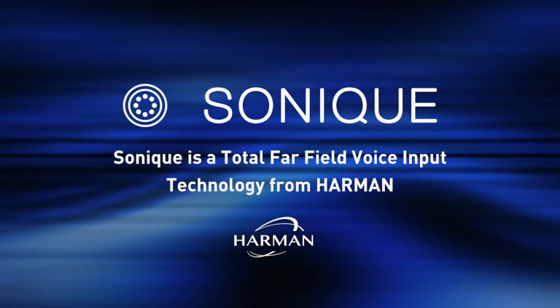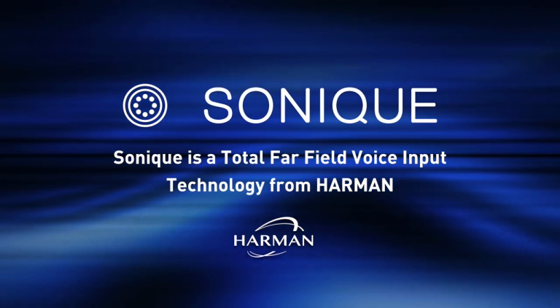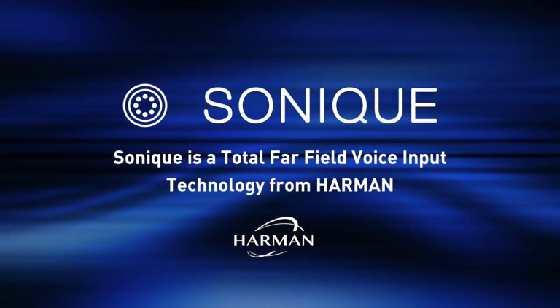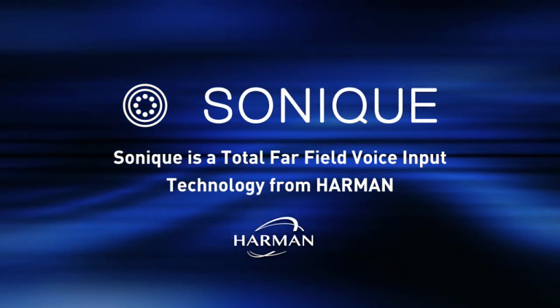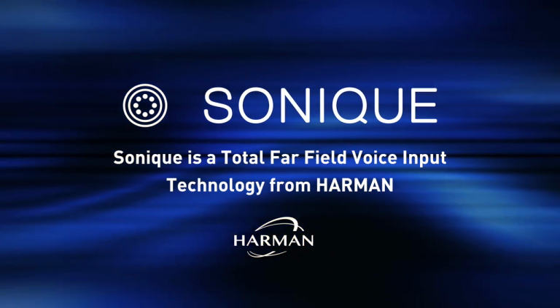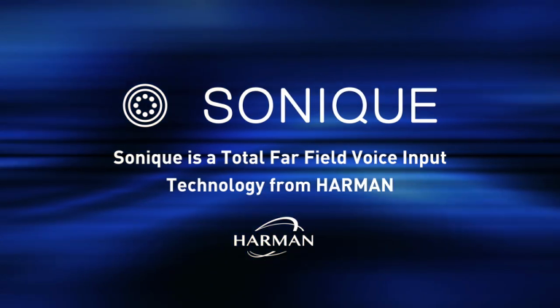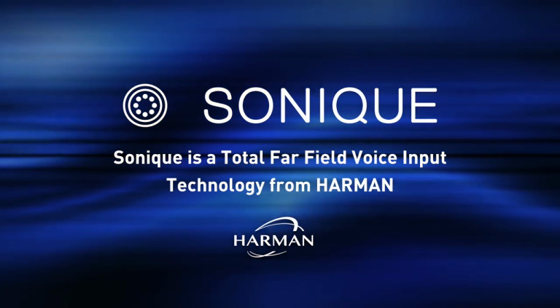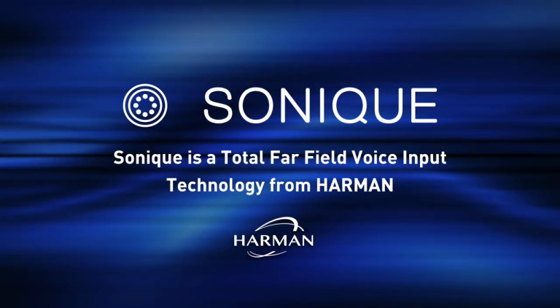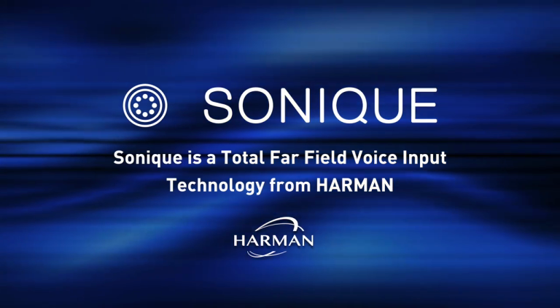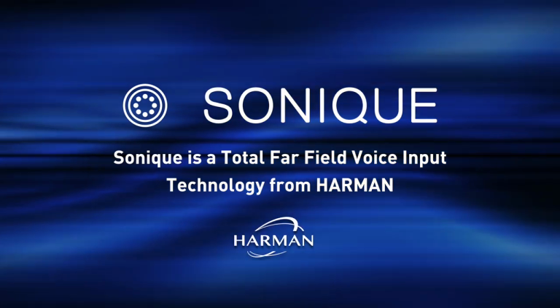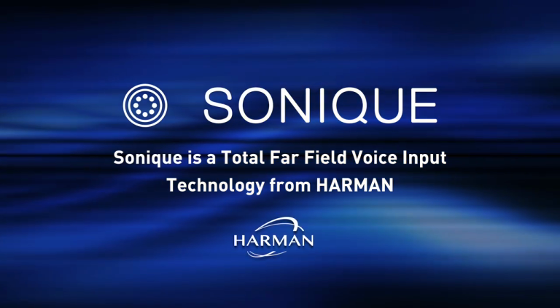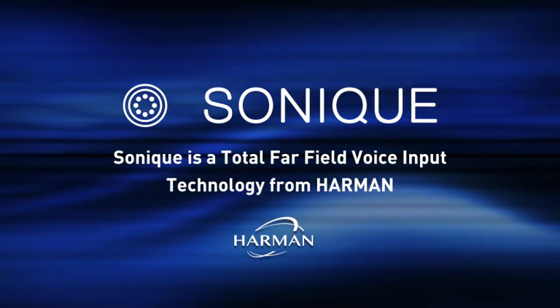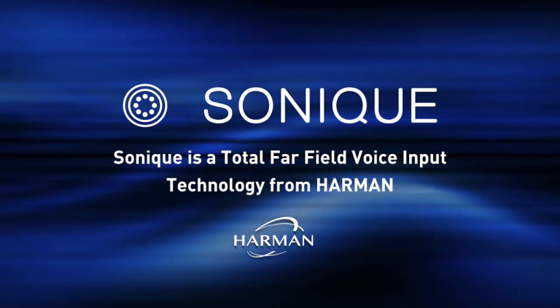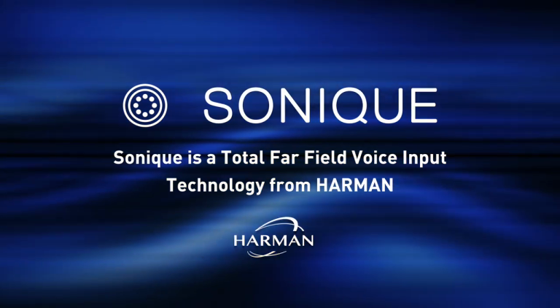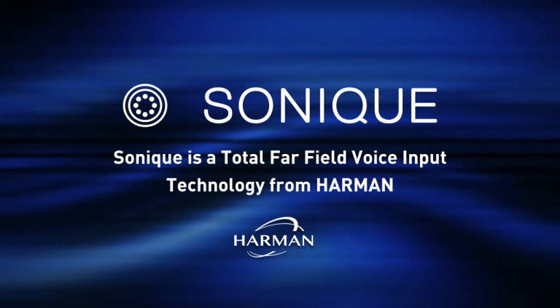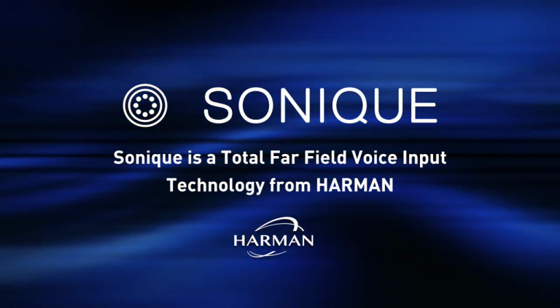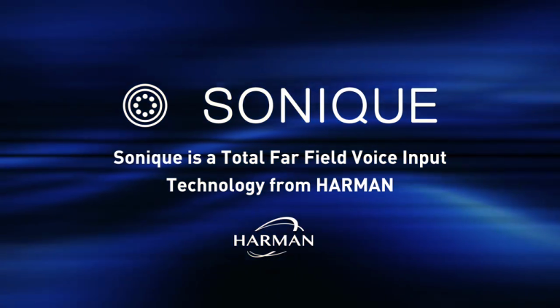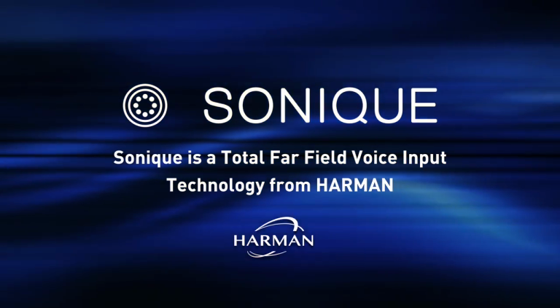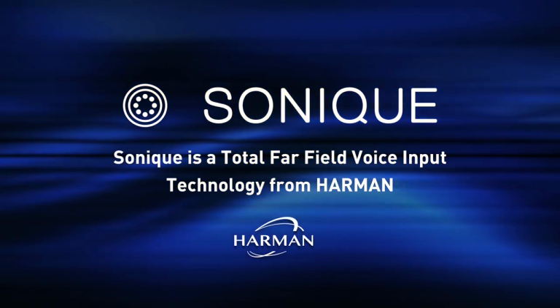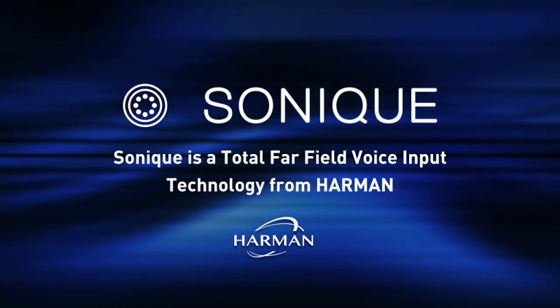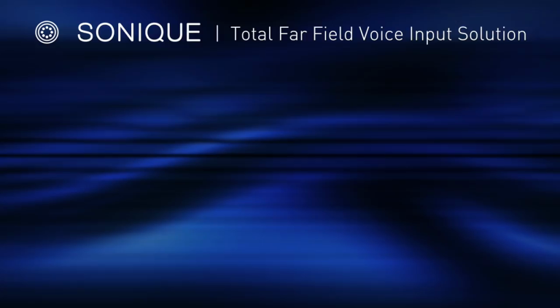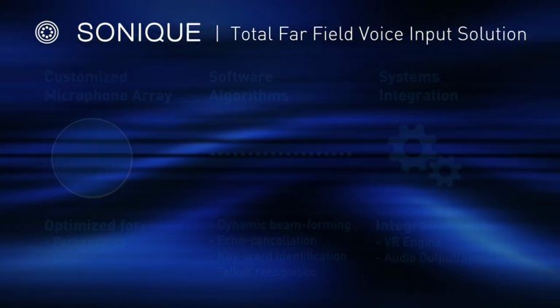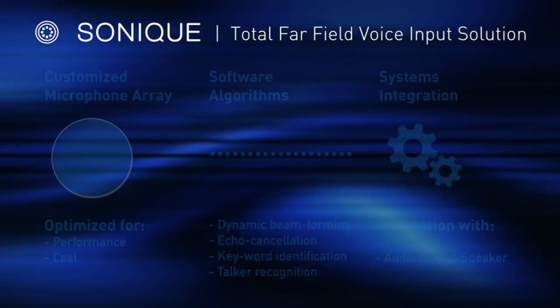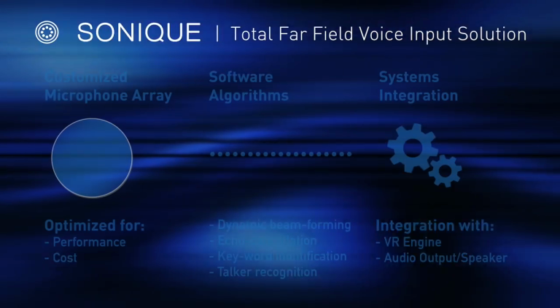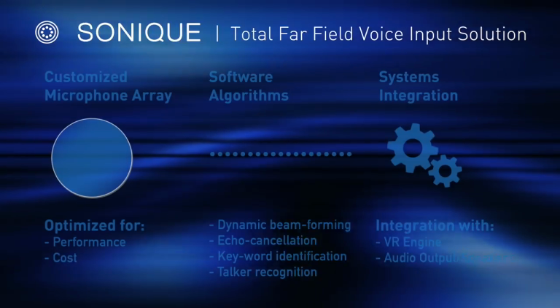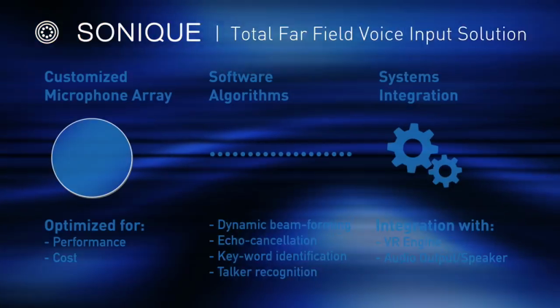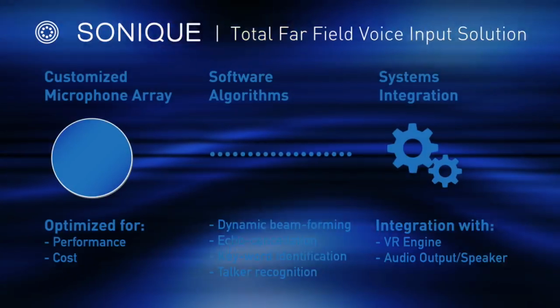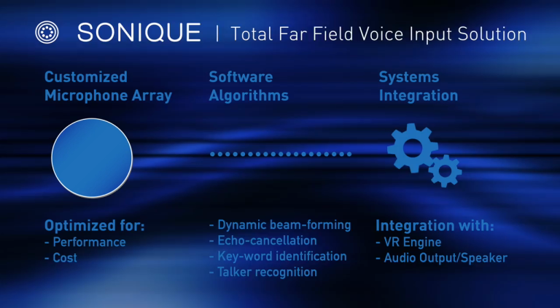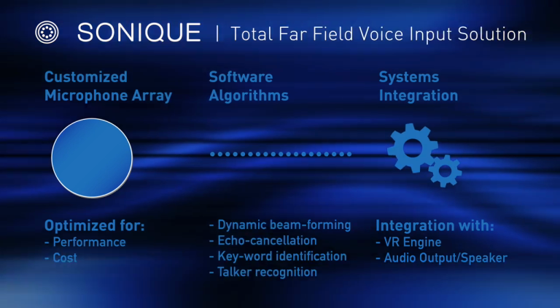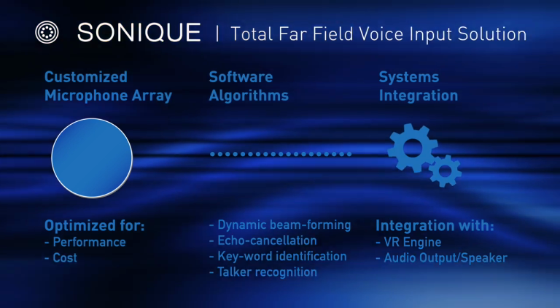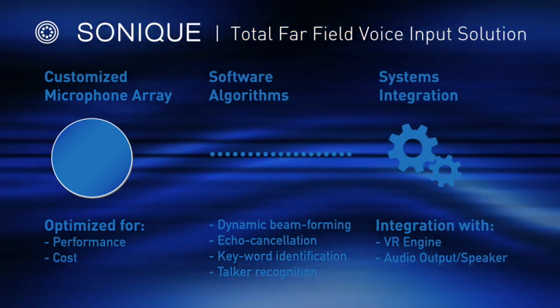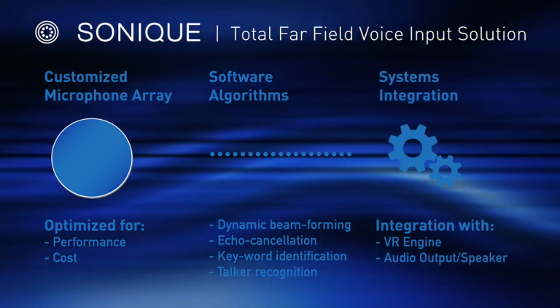Sonique is a total far-field voice input technology from Harman that sets a new standard in far-field performance. Let's learn more about this unique solution.